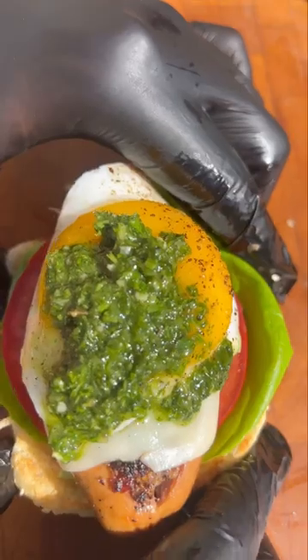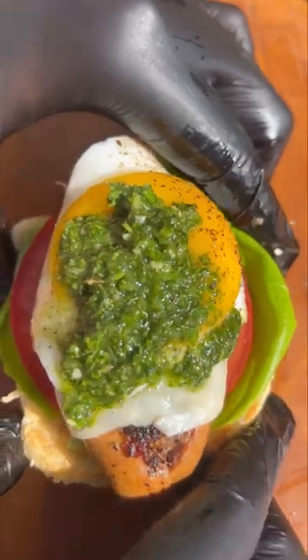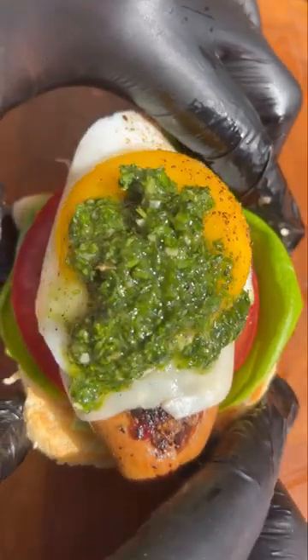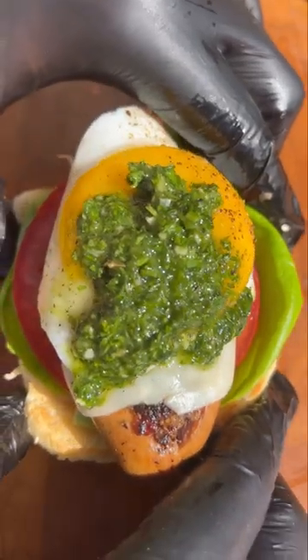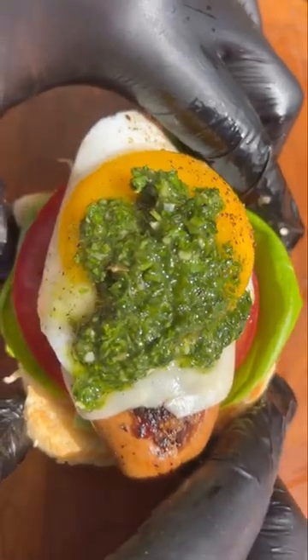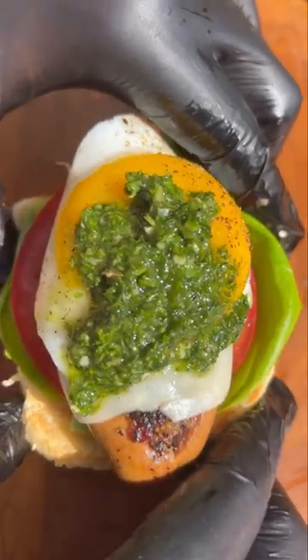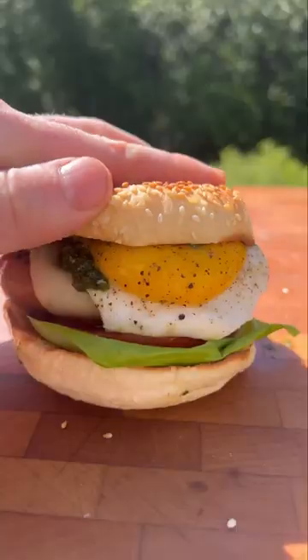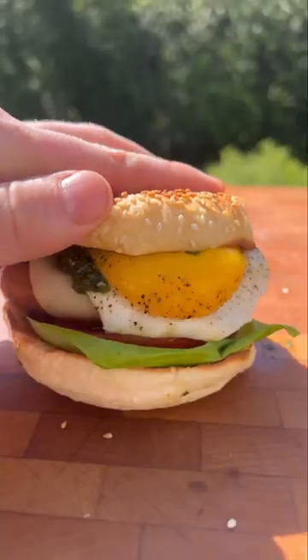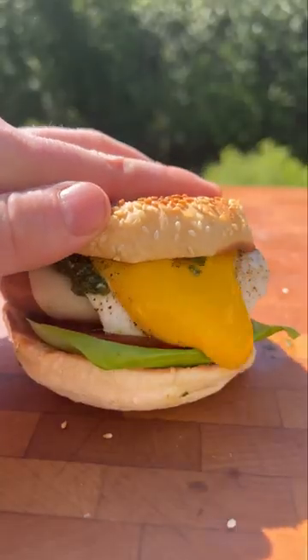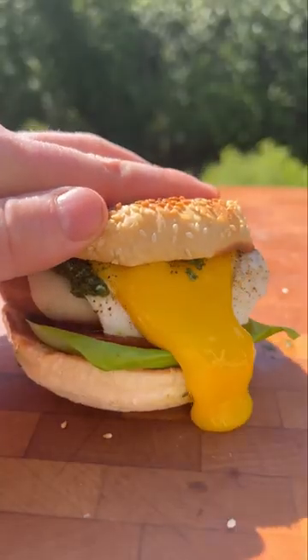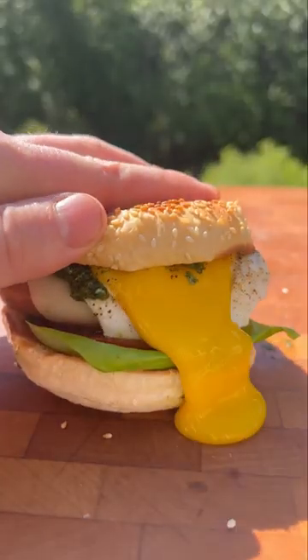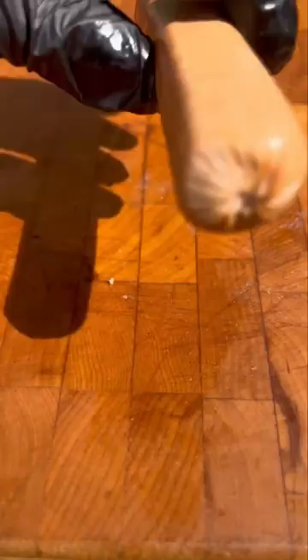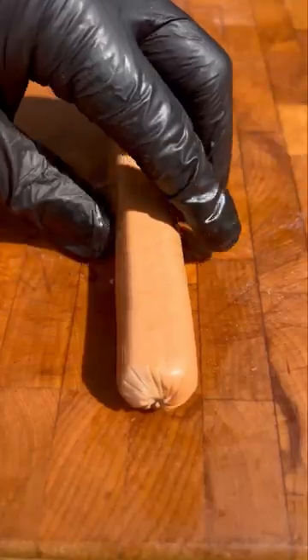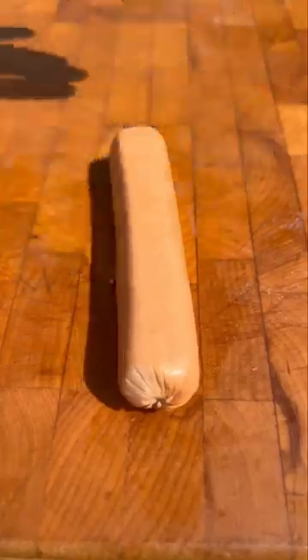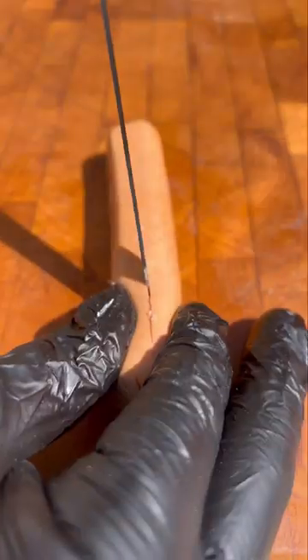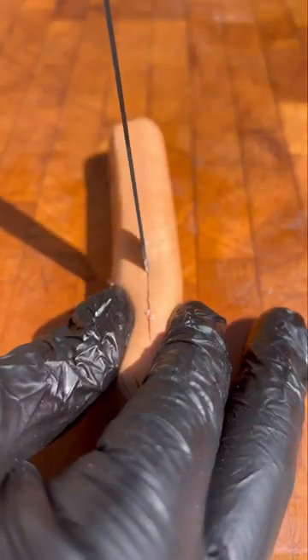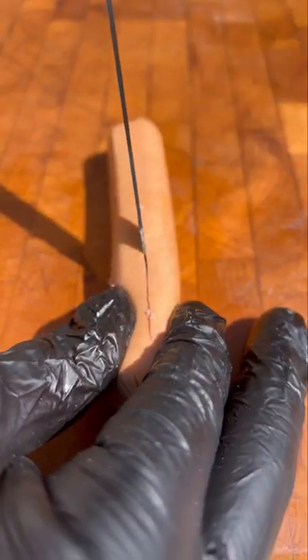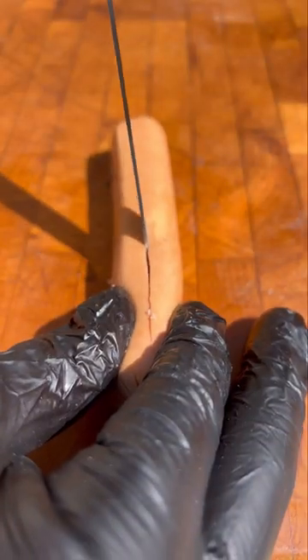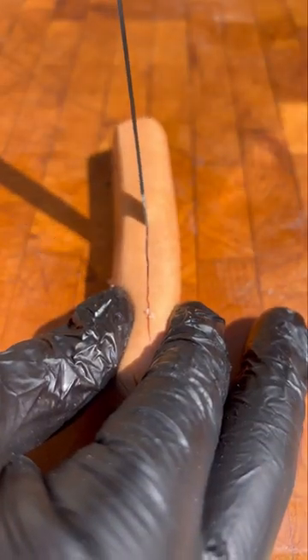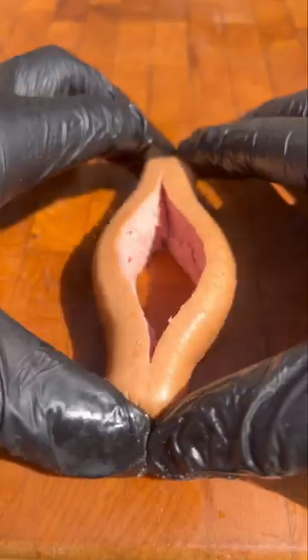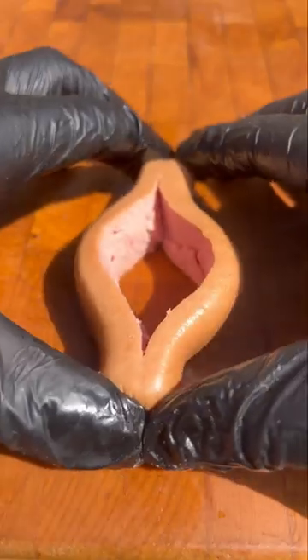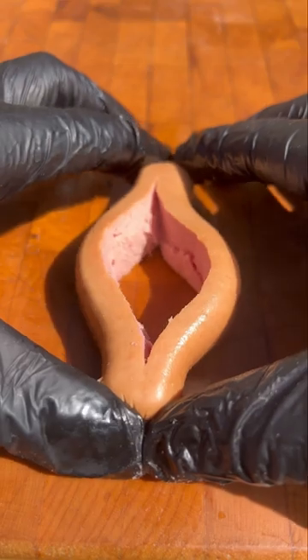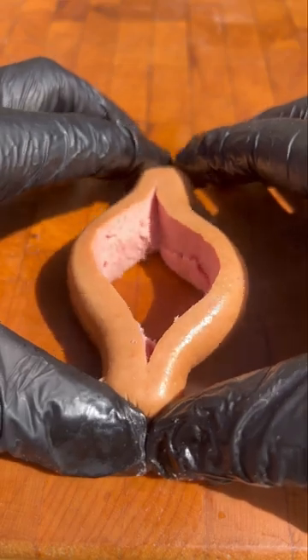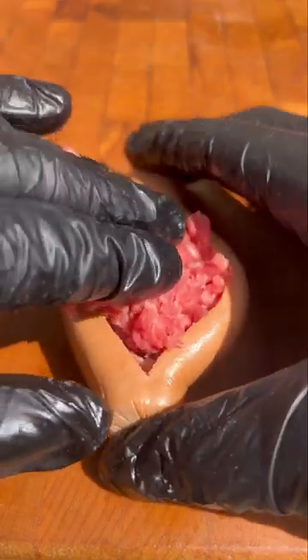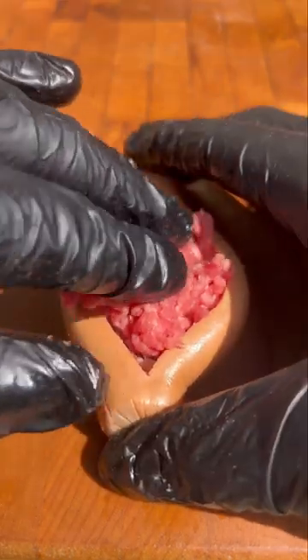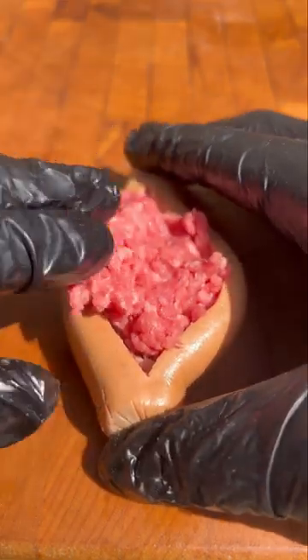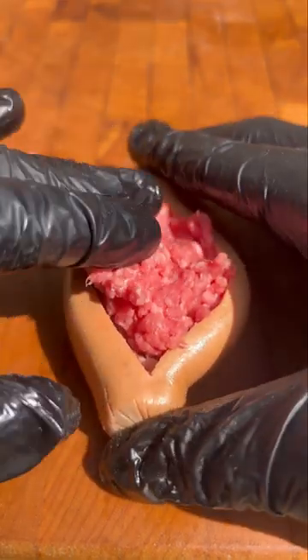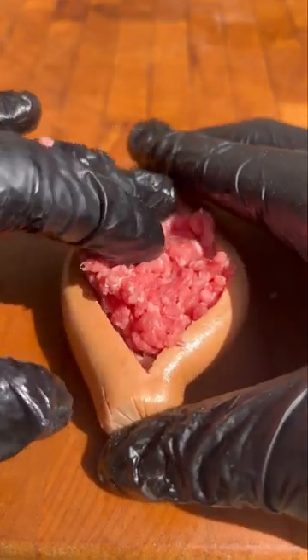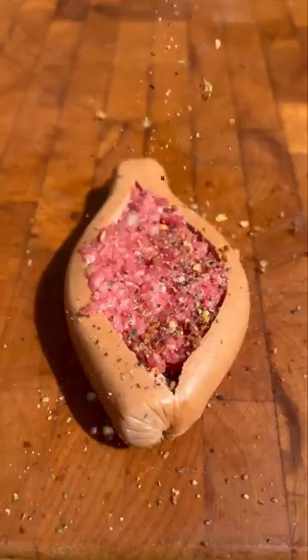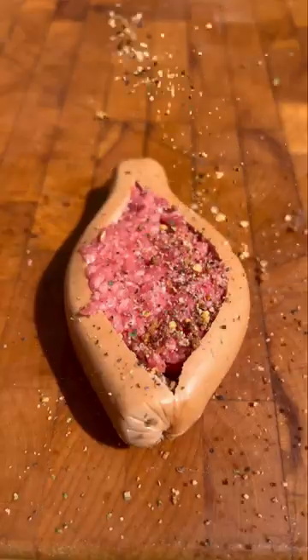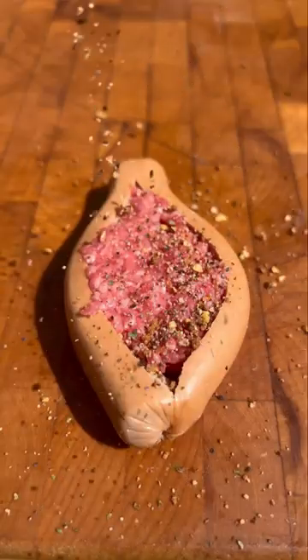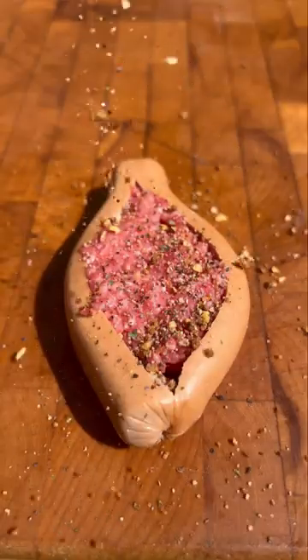Level up your griddle burger with eggs and chimichurri. Start by cutting open a hot dog and stuffing that with ground beef. You're going to season that up liberally with your favorite rub.